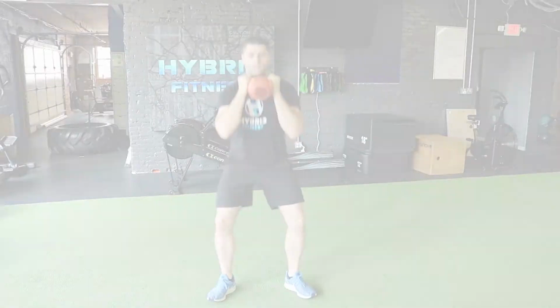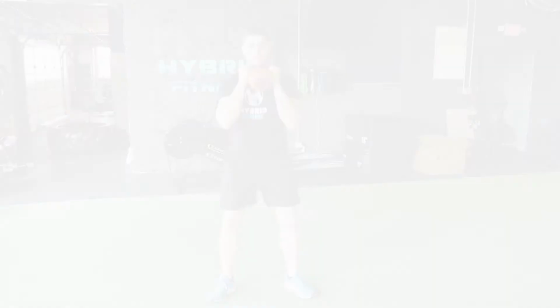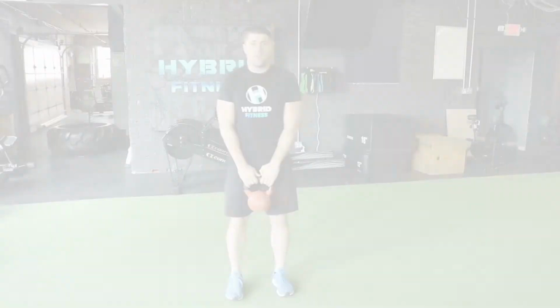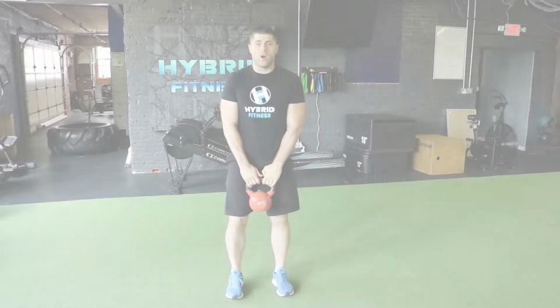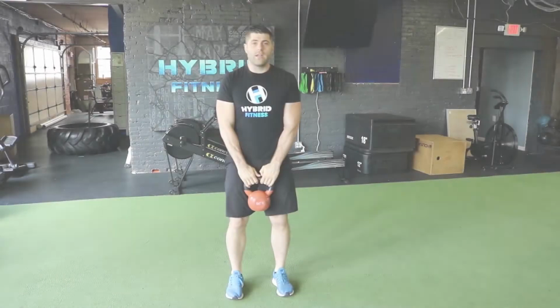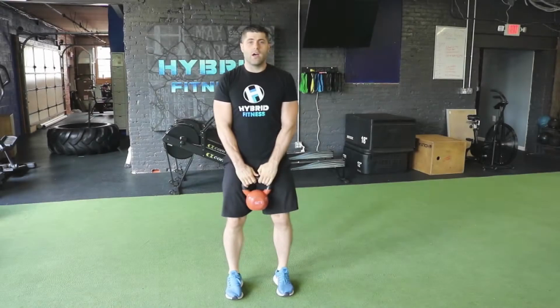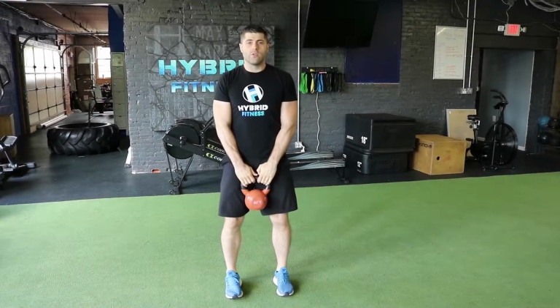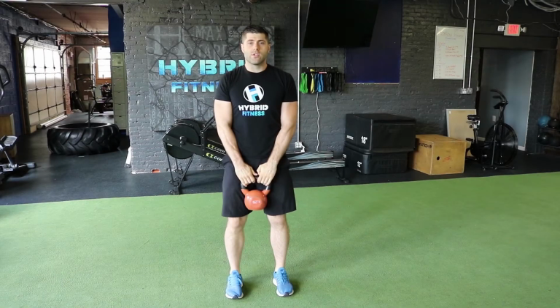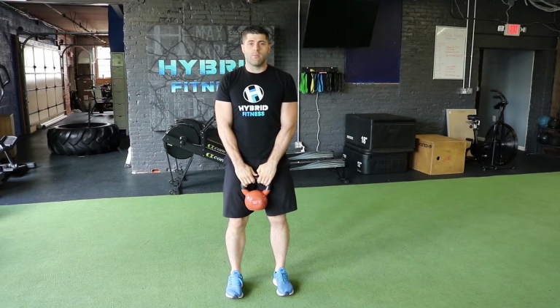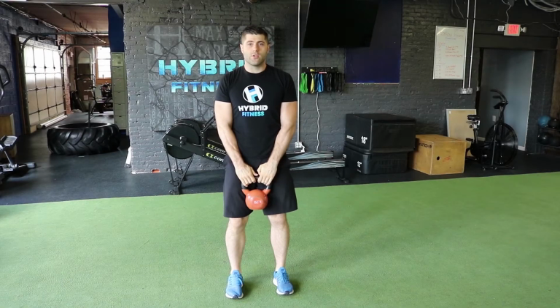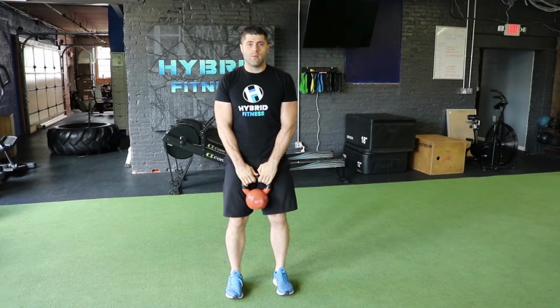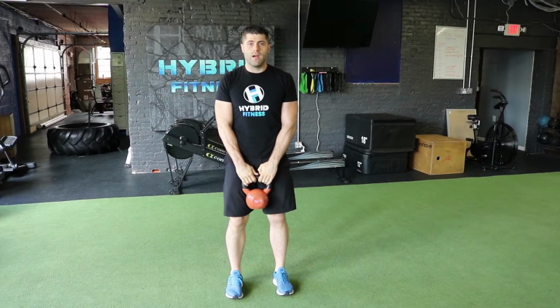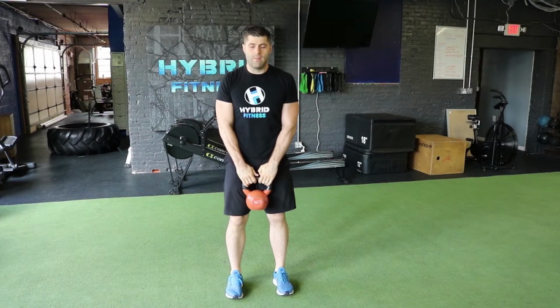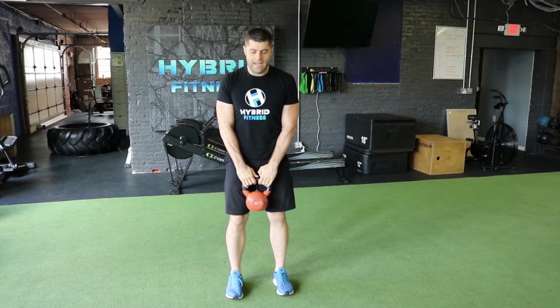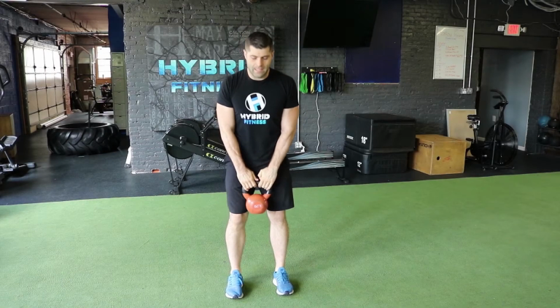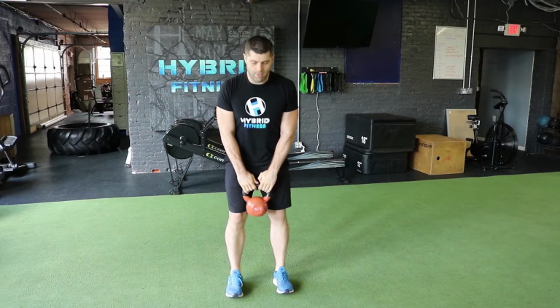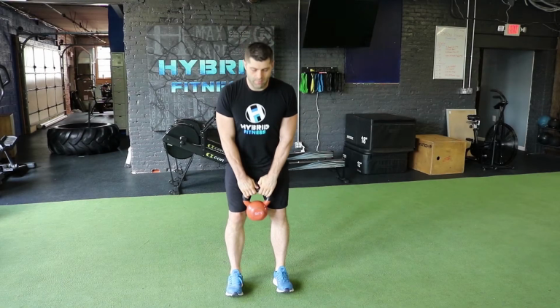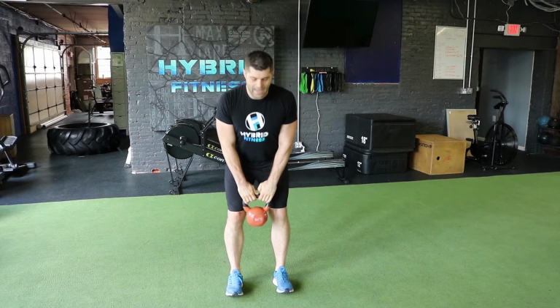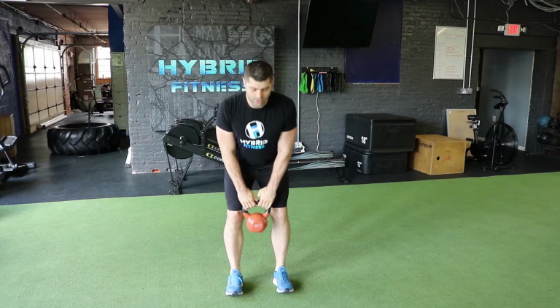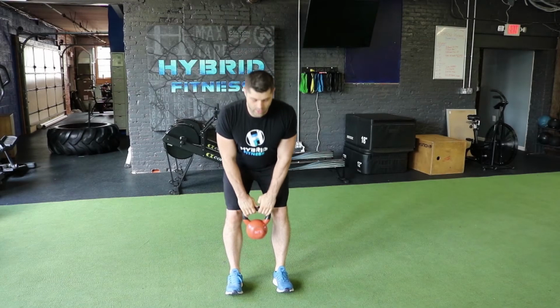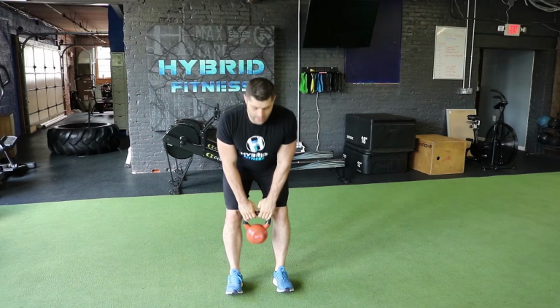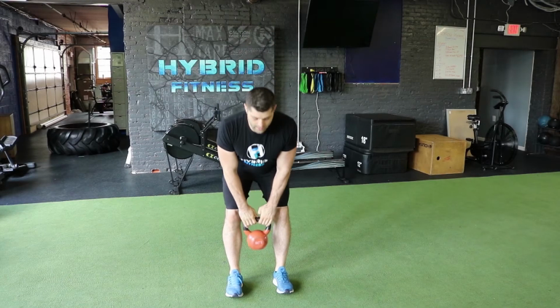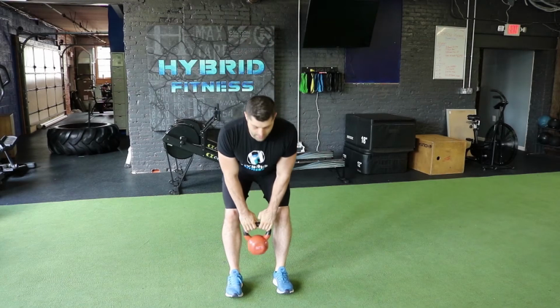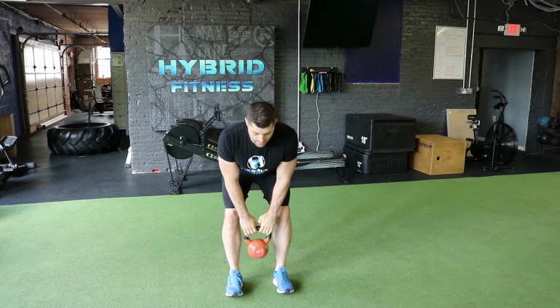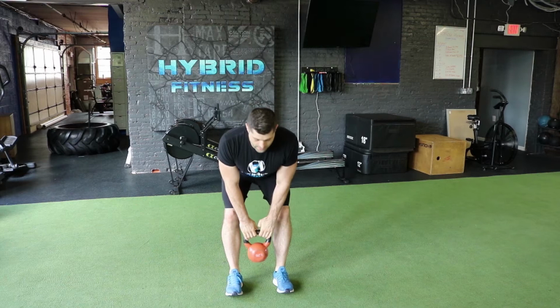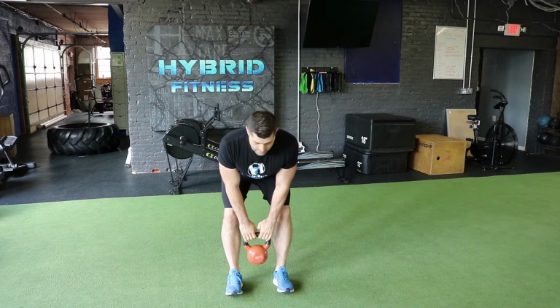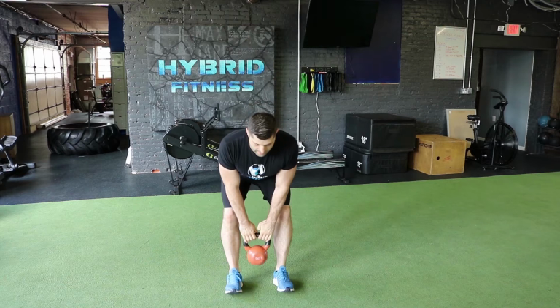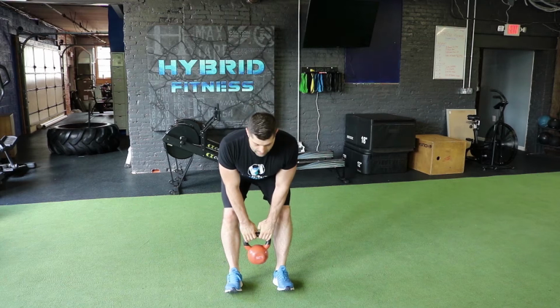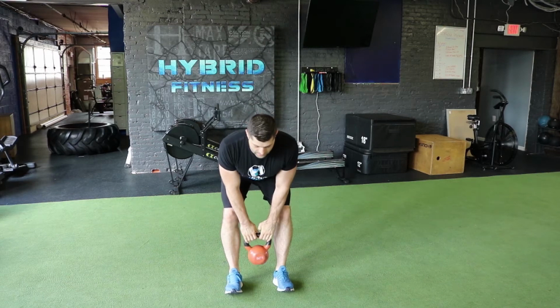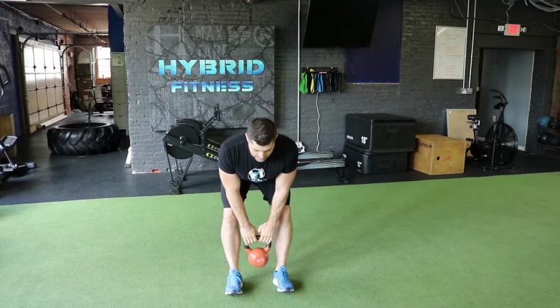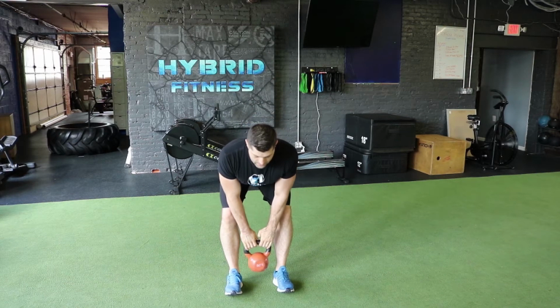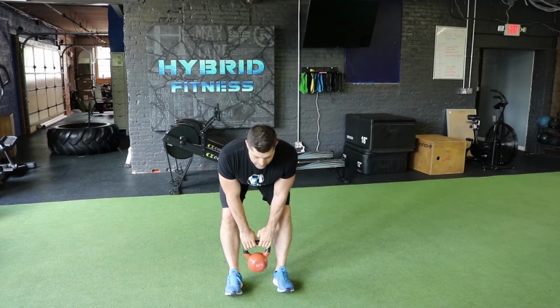For the RDL, we're just going to push our butt back, keeping our back straight, slight bend in the knees.